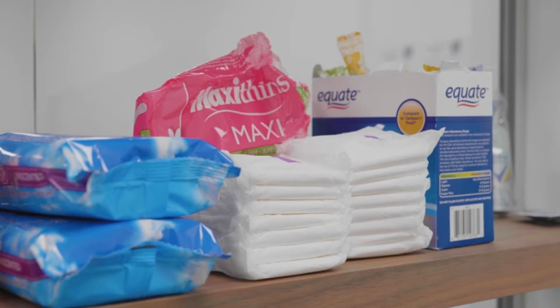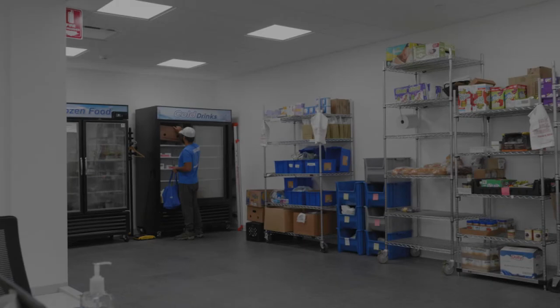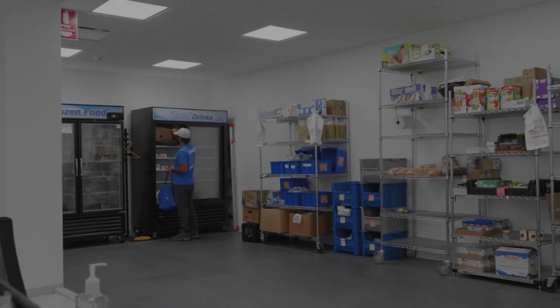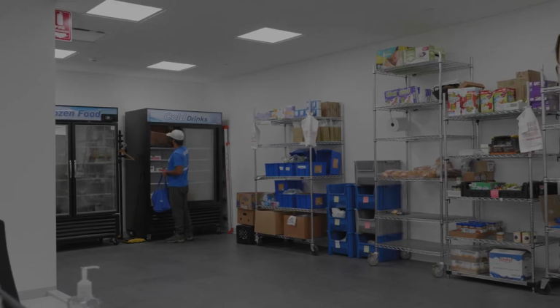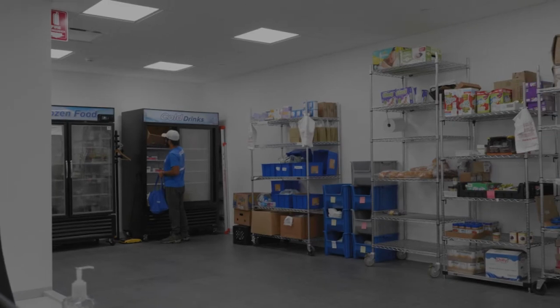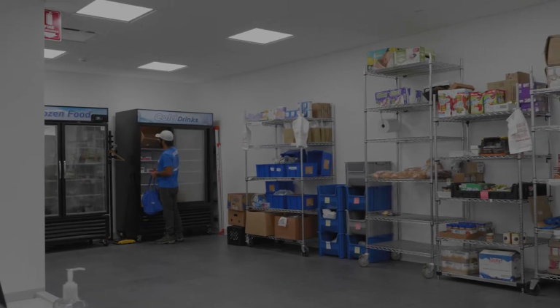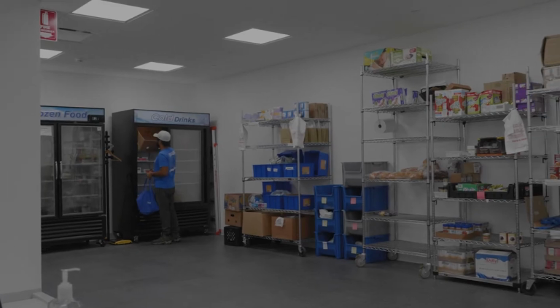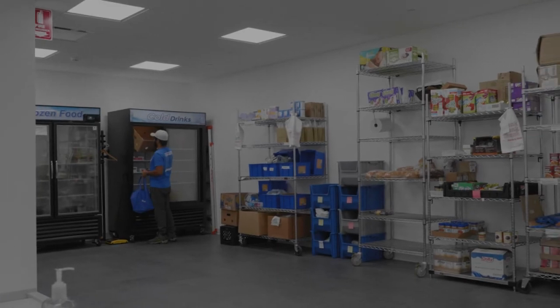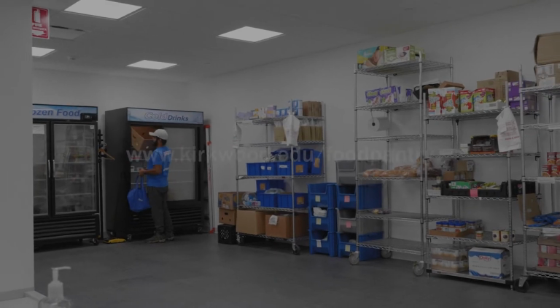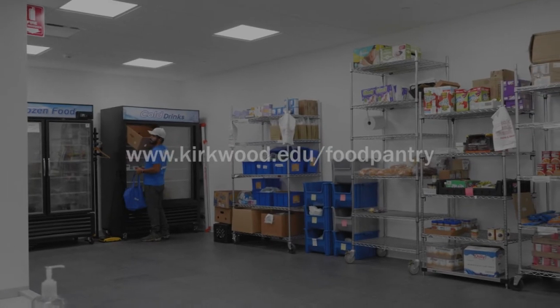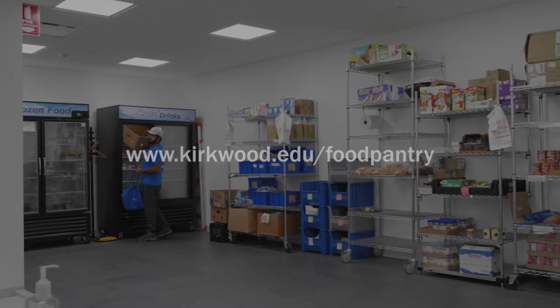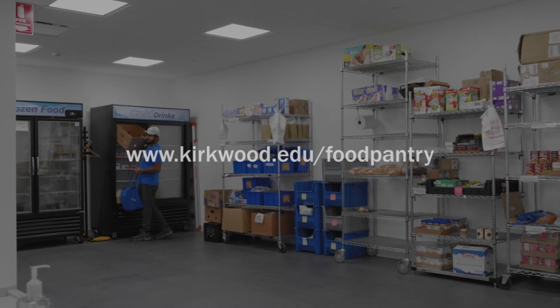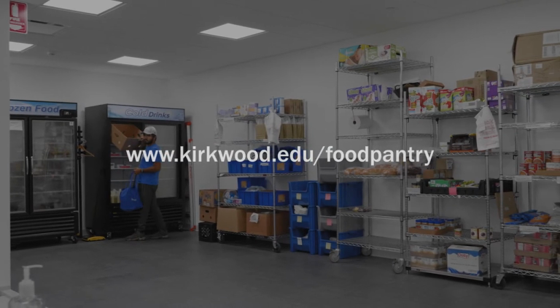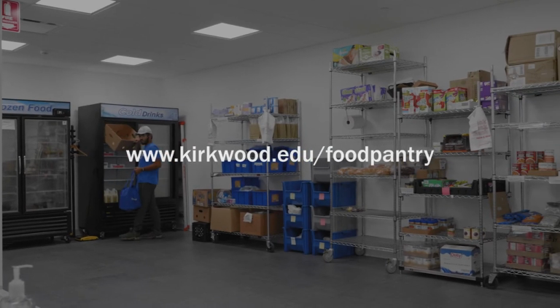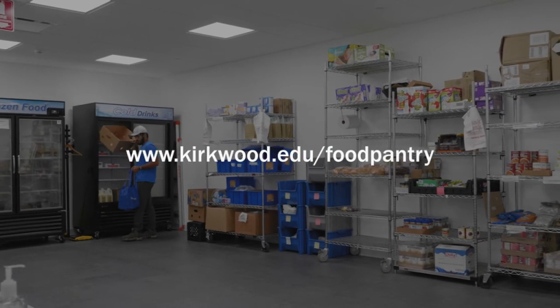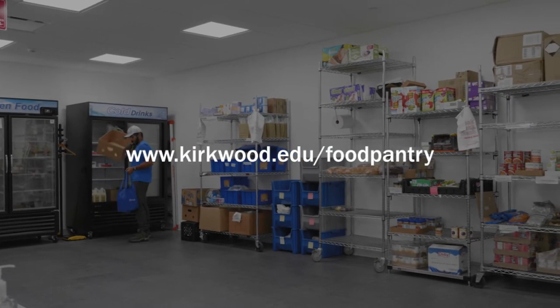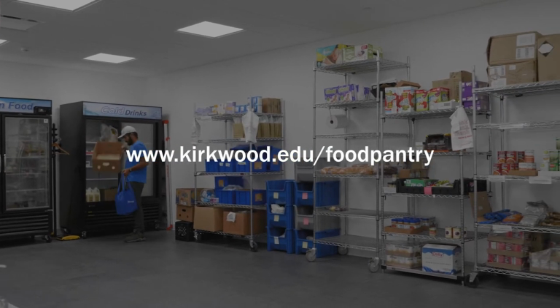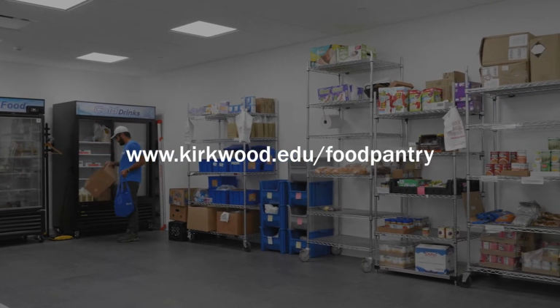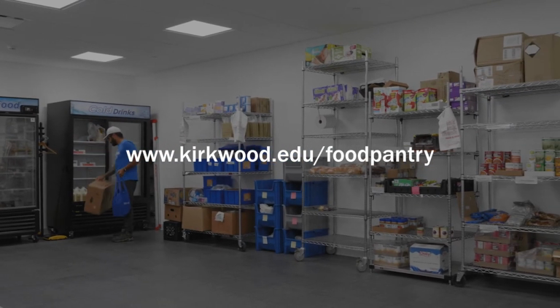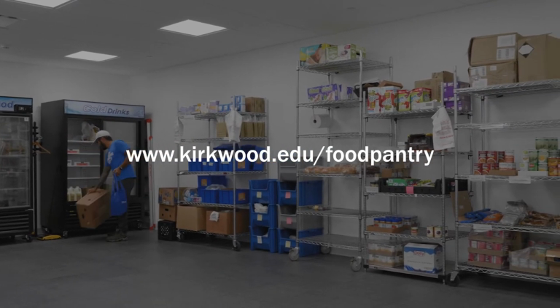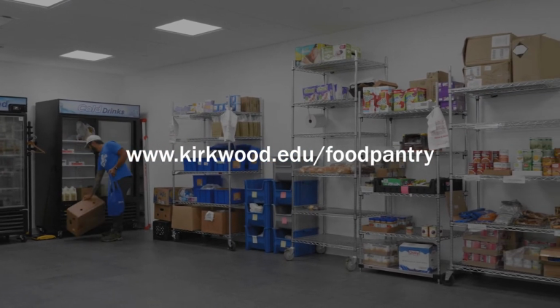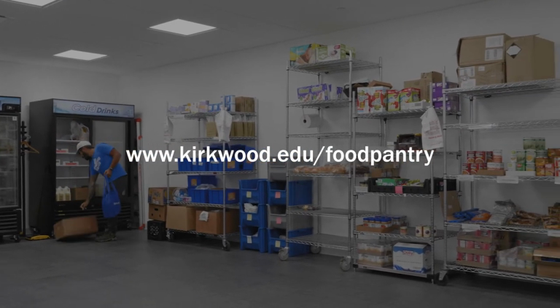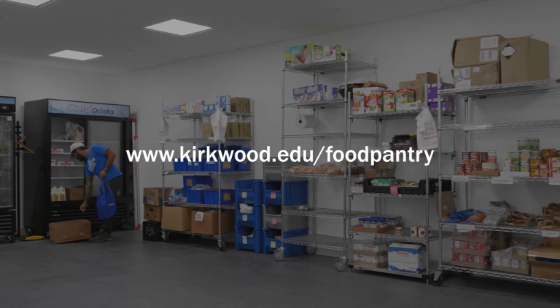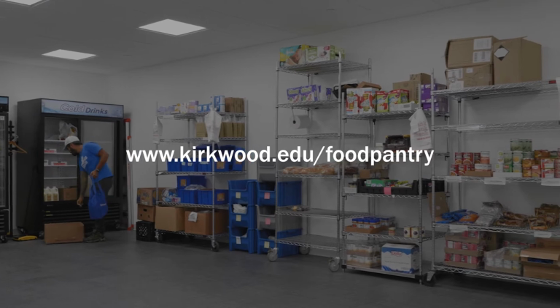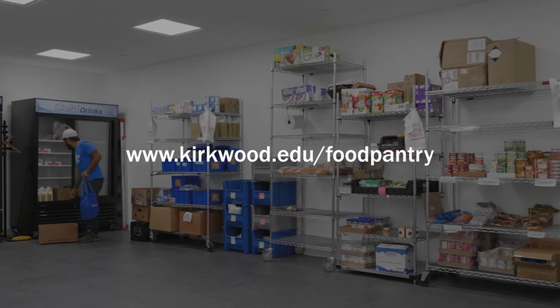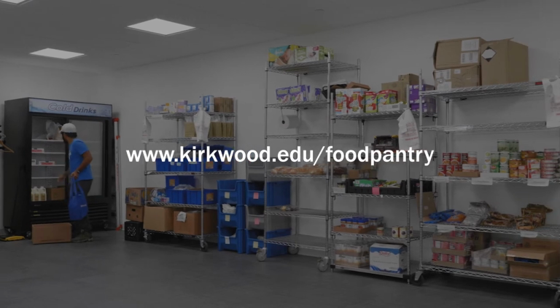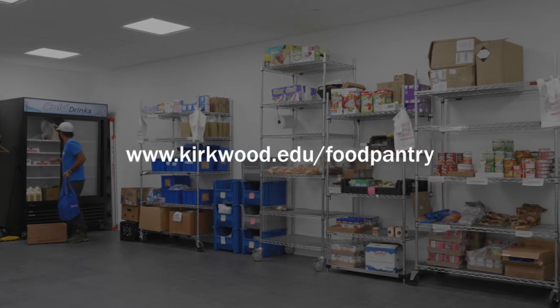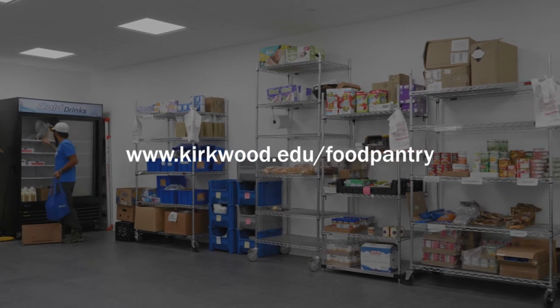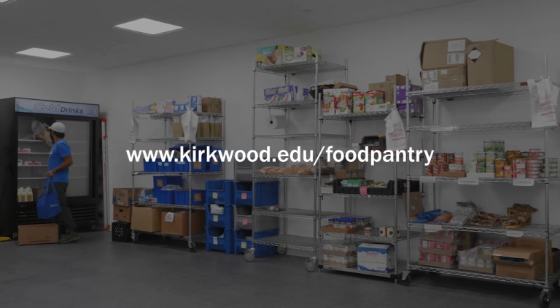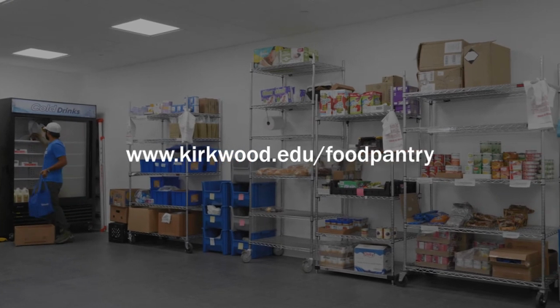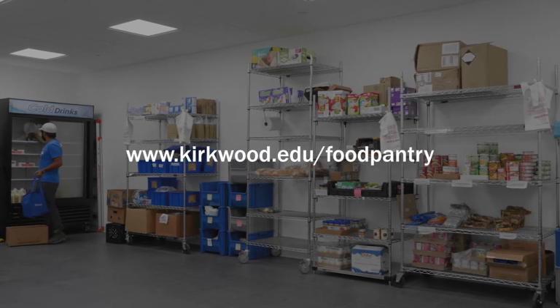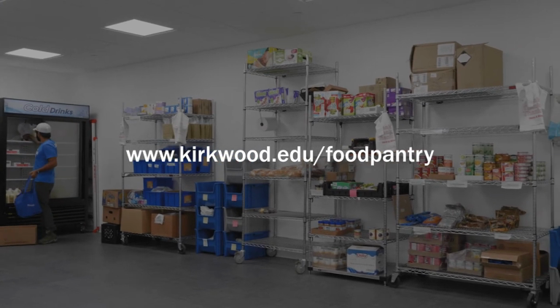To get more information about the Food Pantry, go to www.kirkwood.edu/foodpantry.